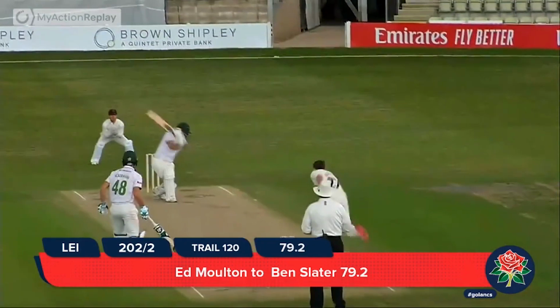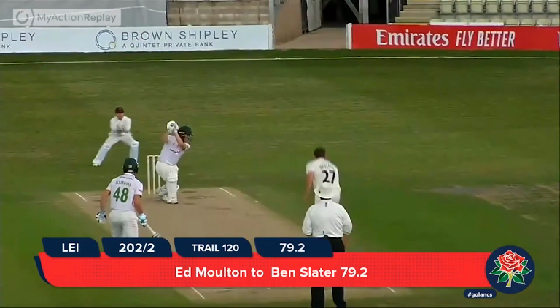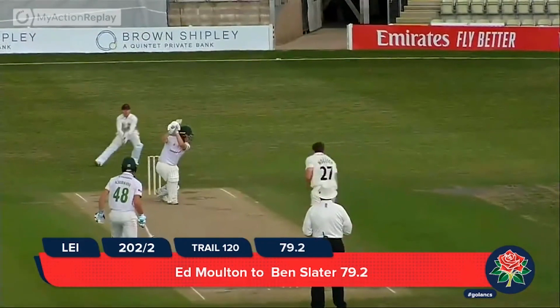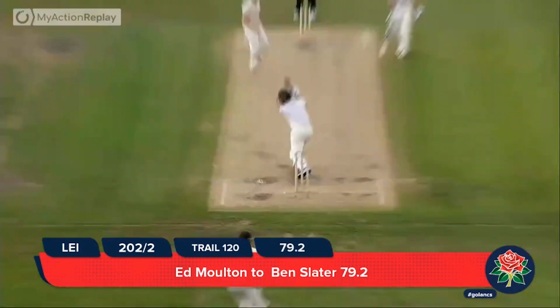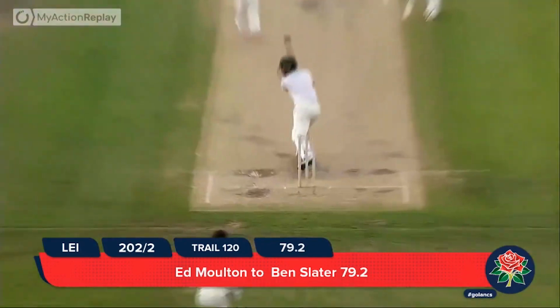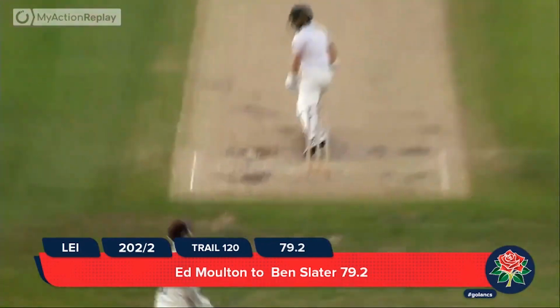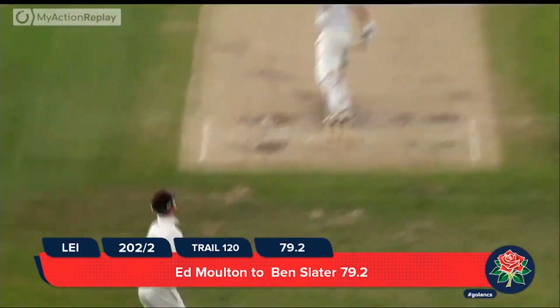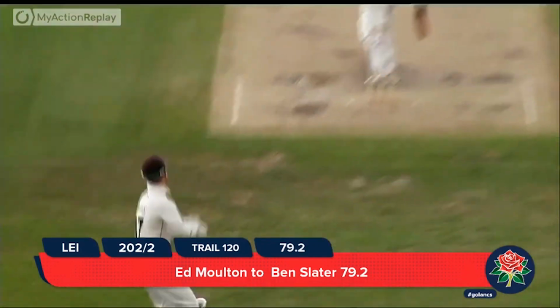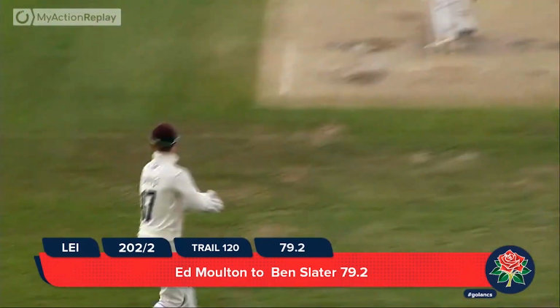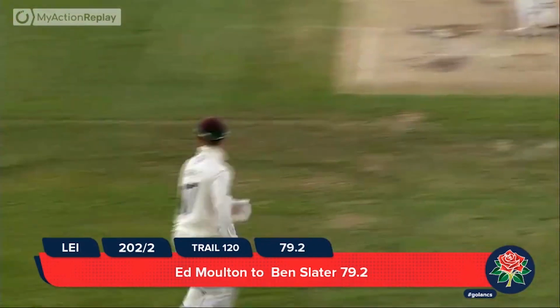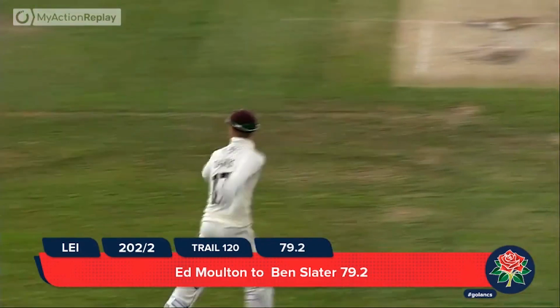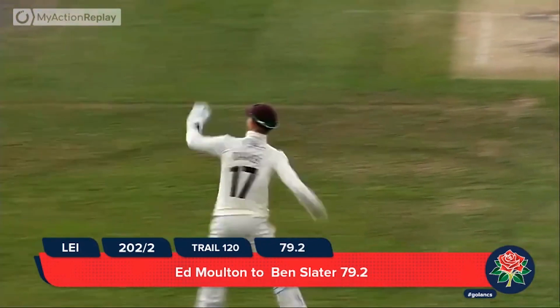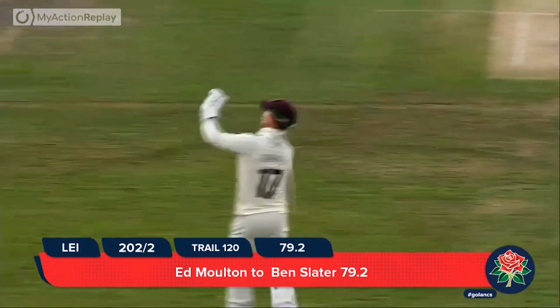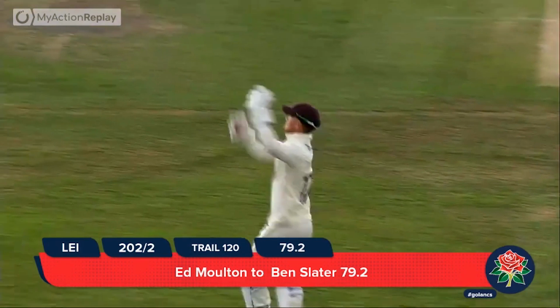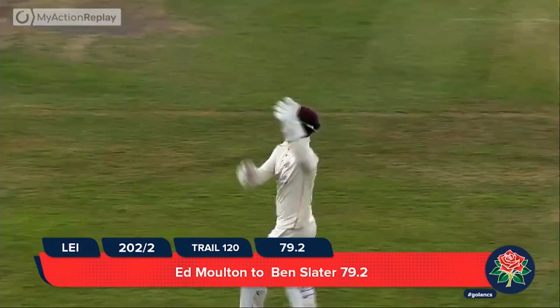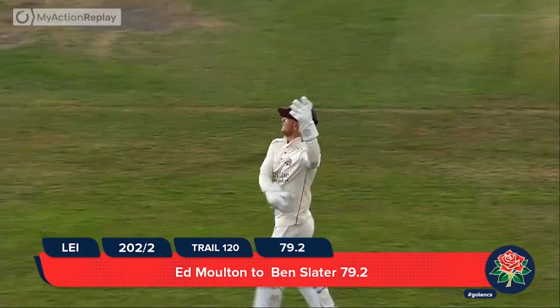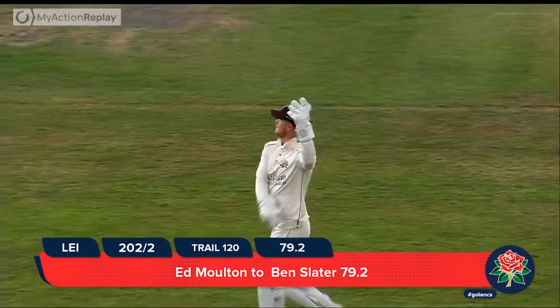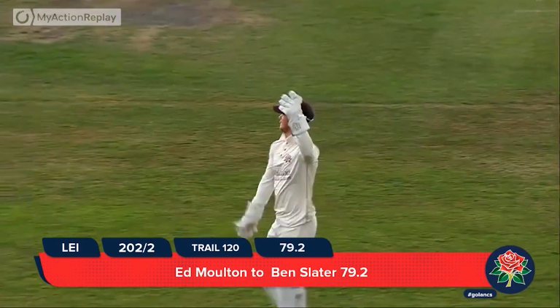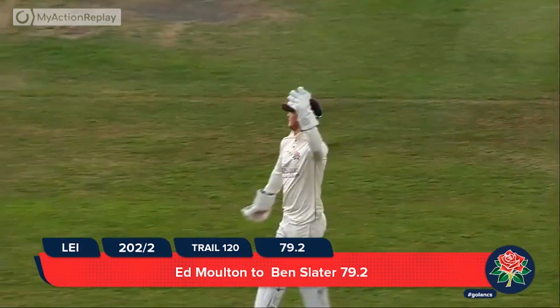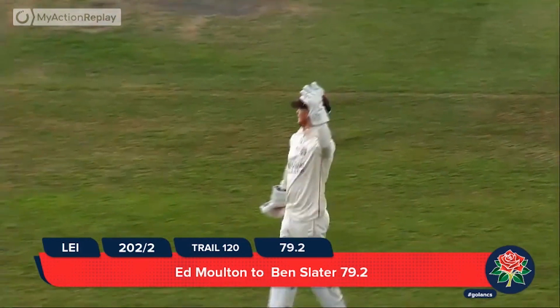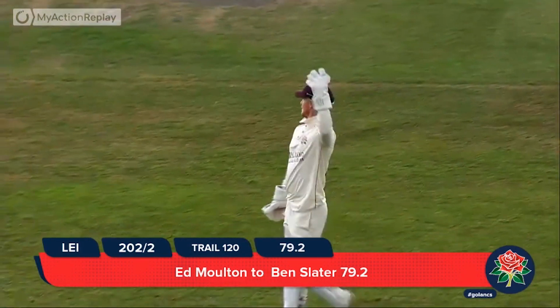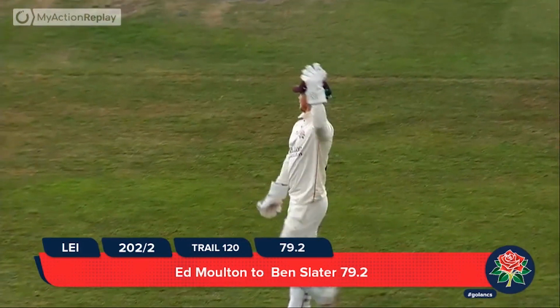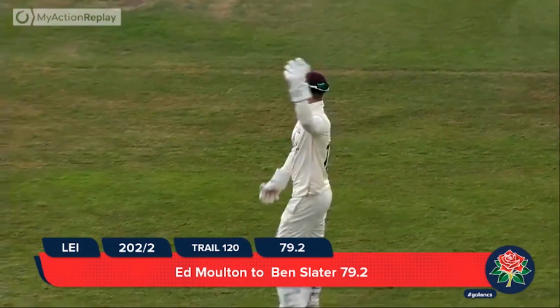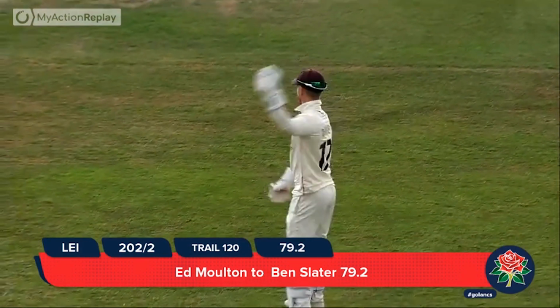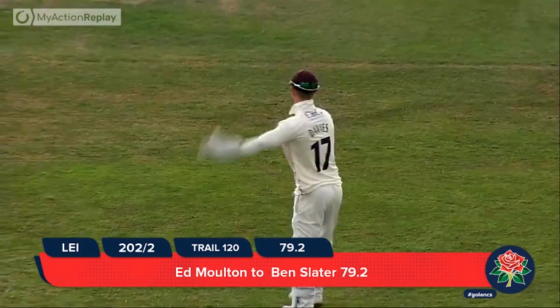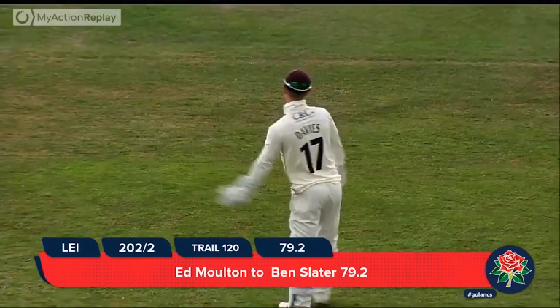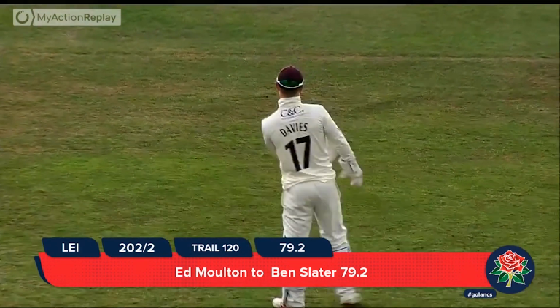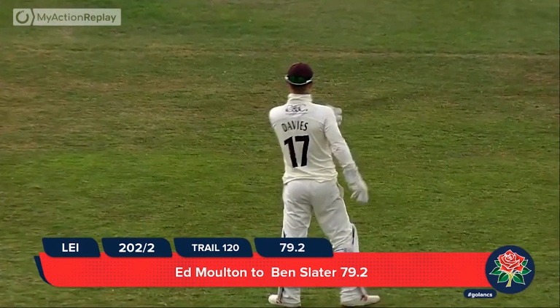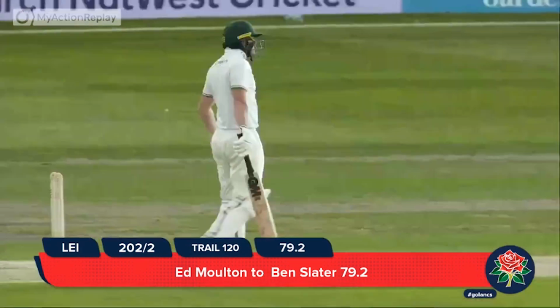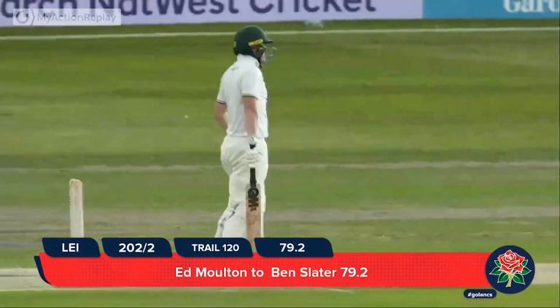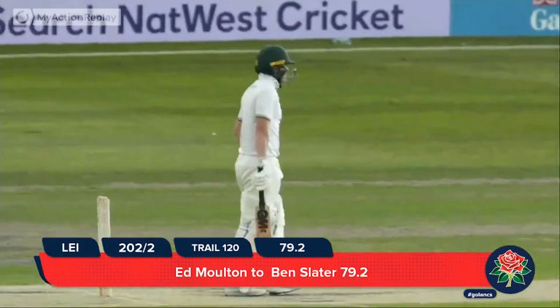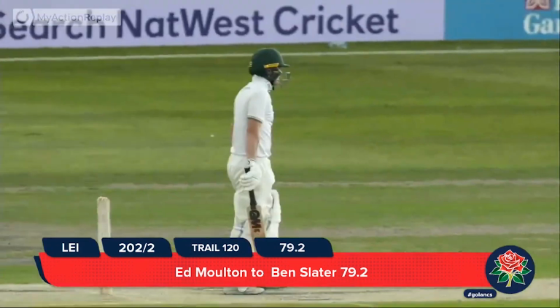Moulton to Slater — it's a loose-looking shot, trying to take that, delivering on and...